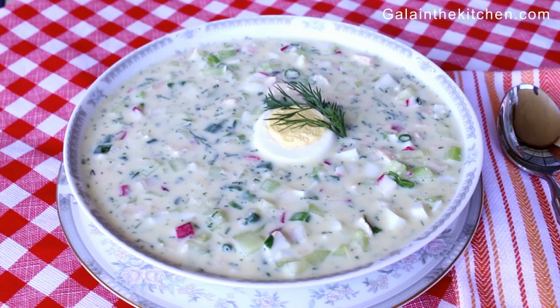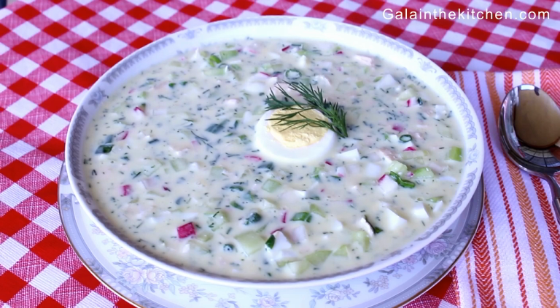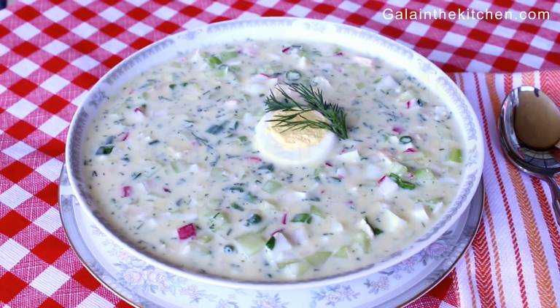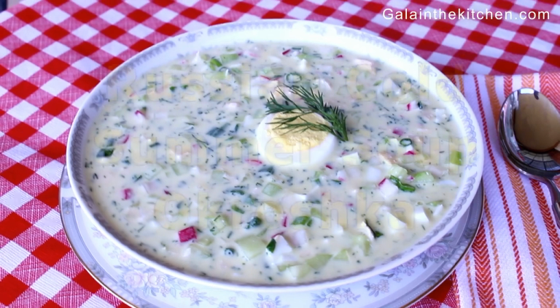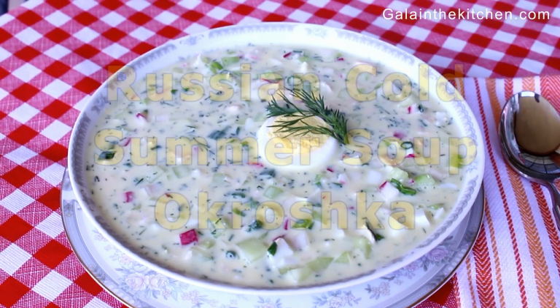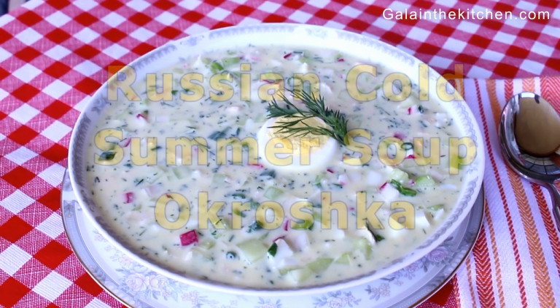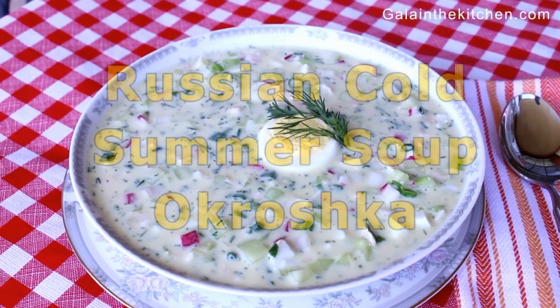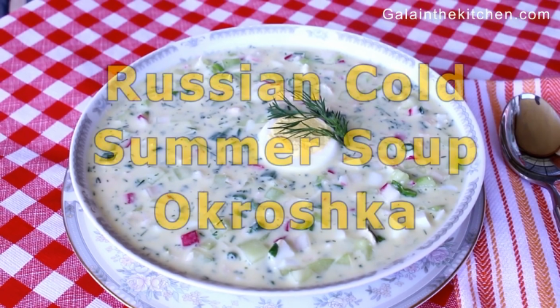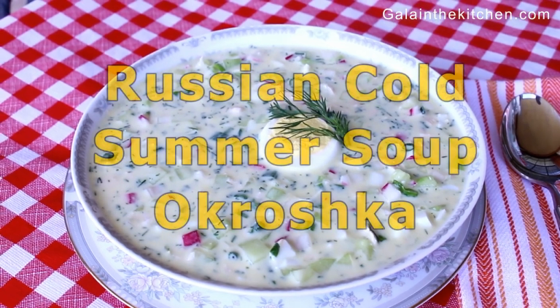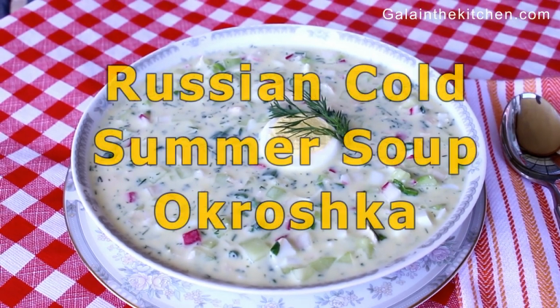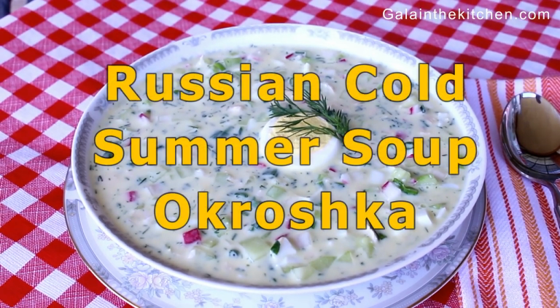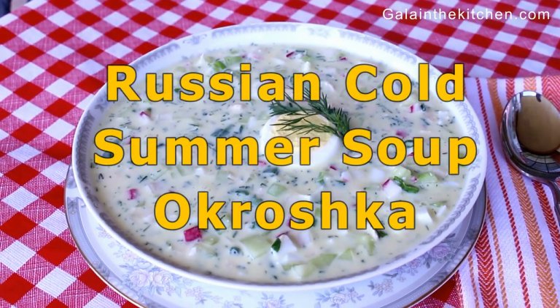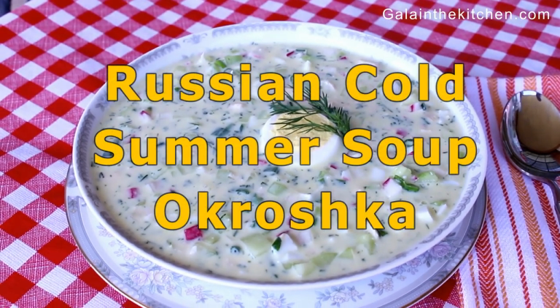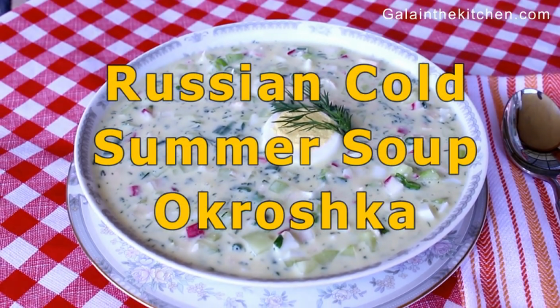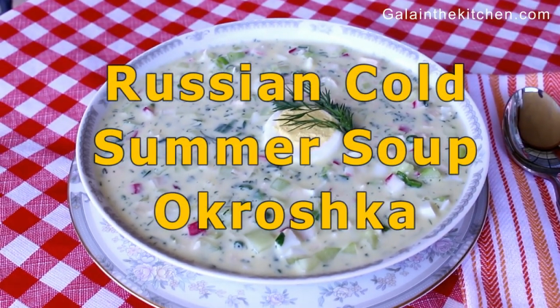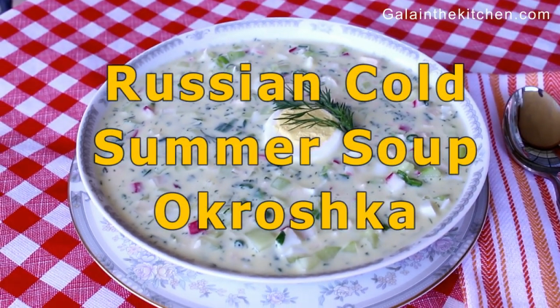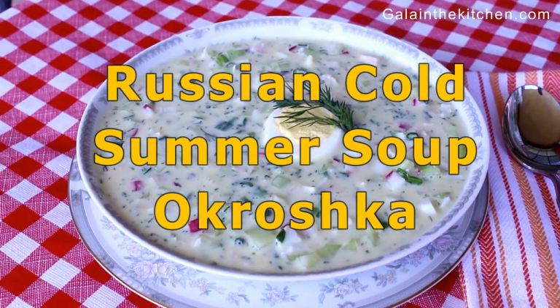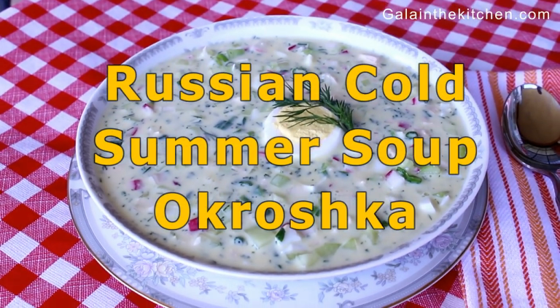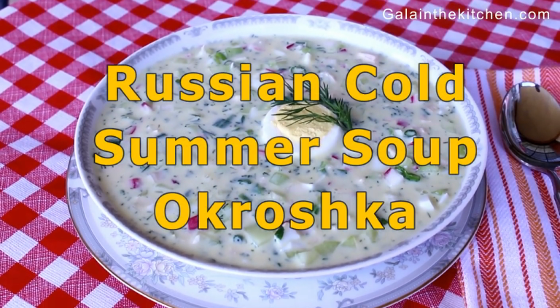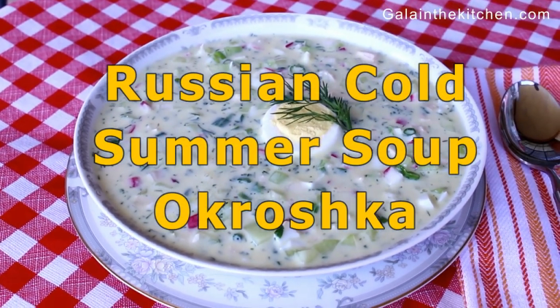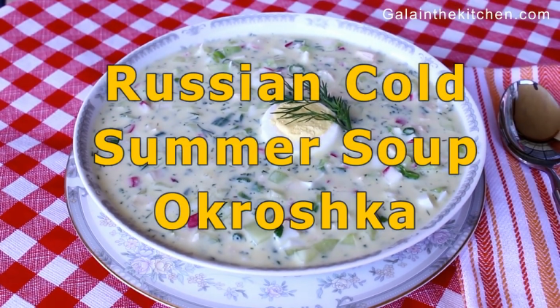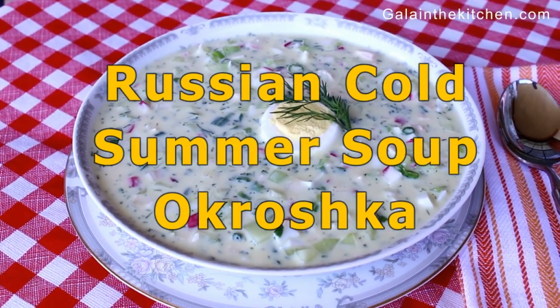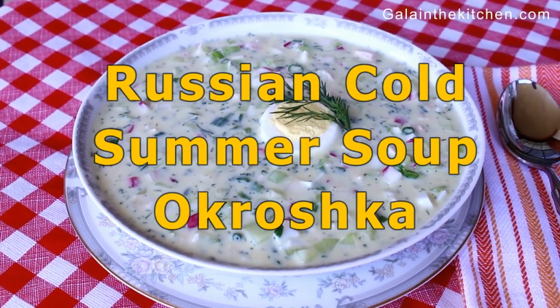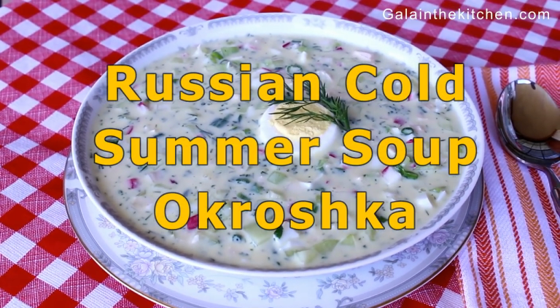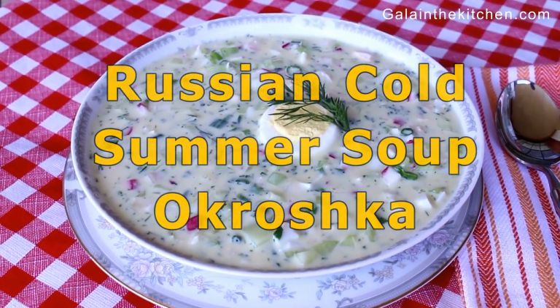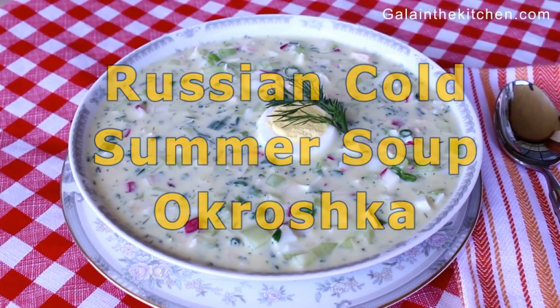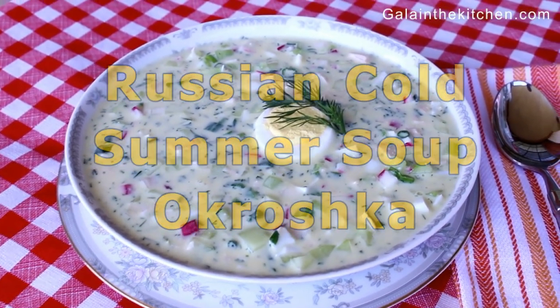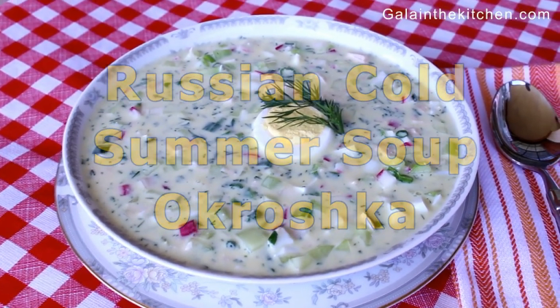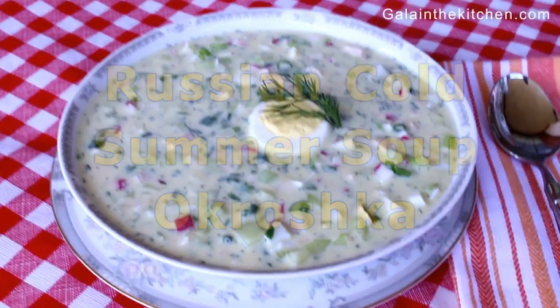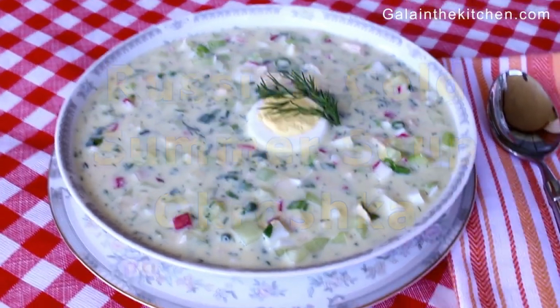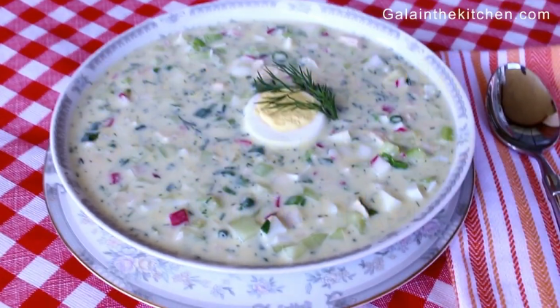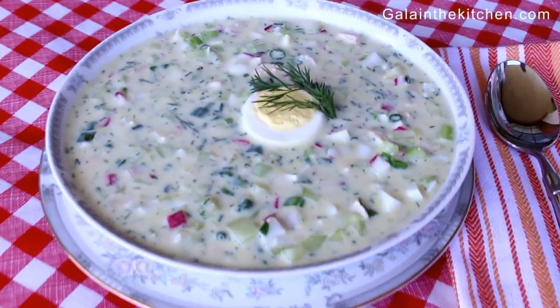Welcome to my kitchen. My name is Gela from GelaInTheKitchen.com.